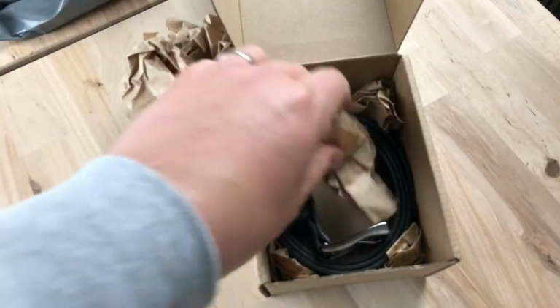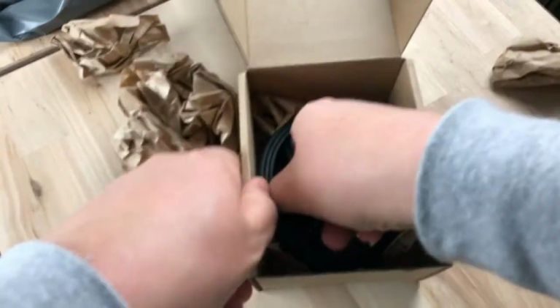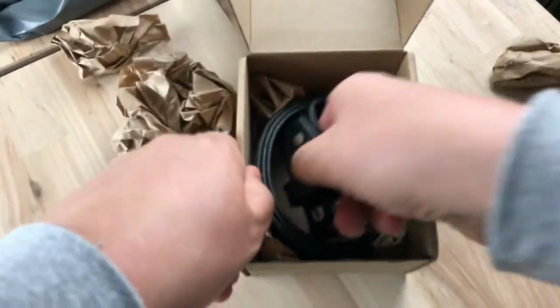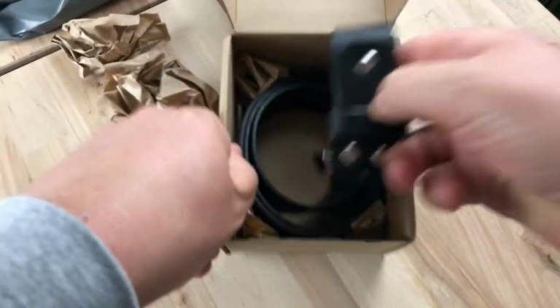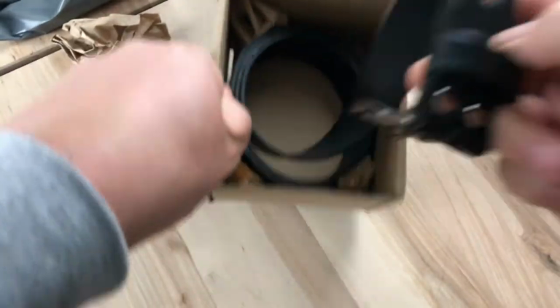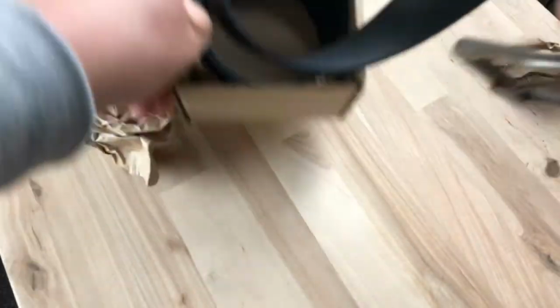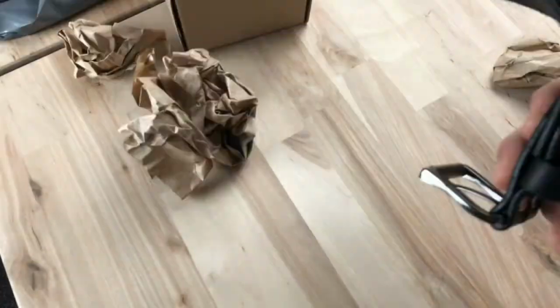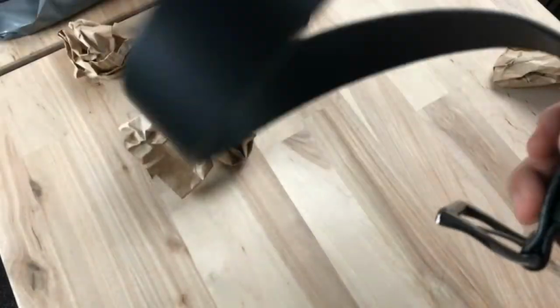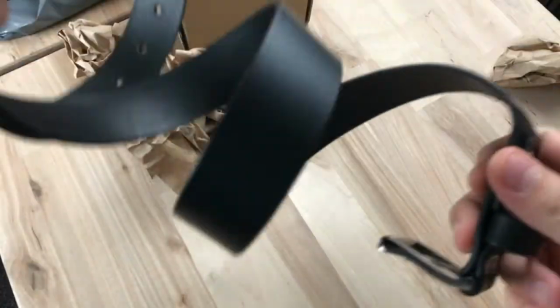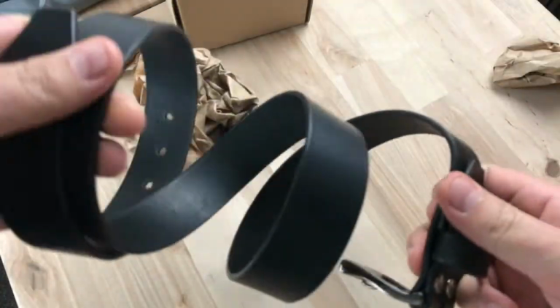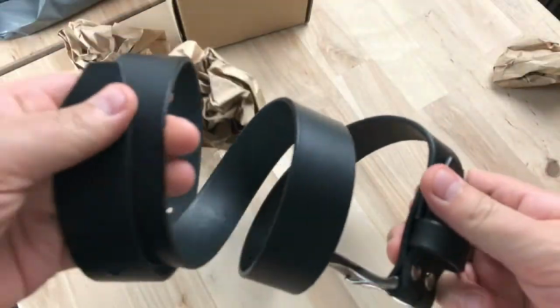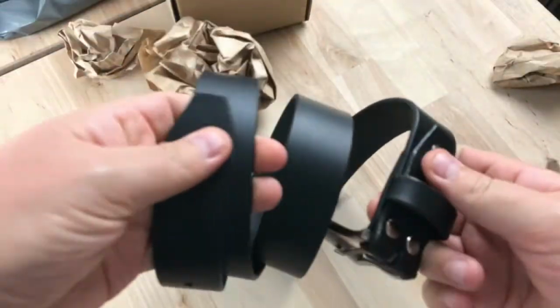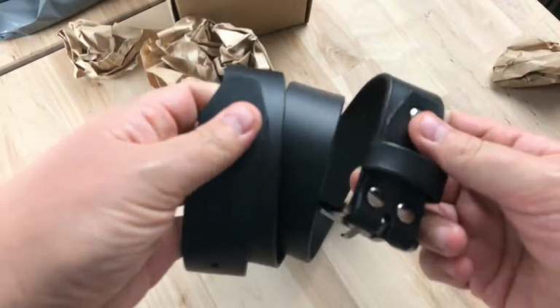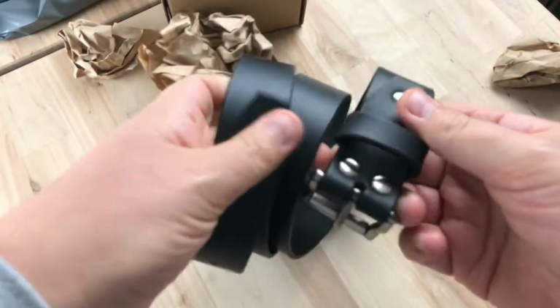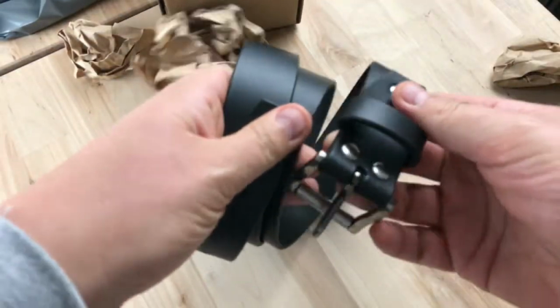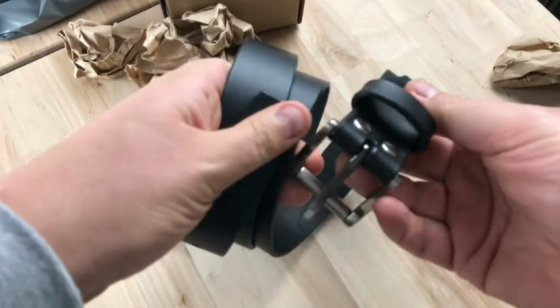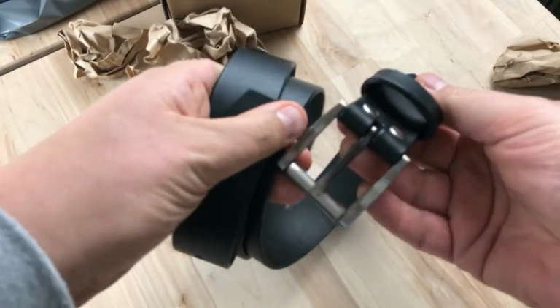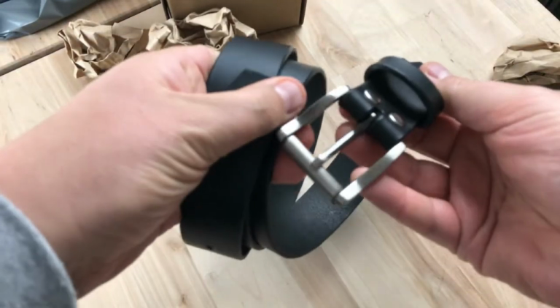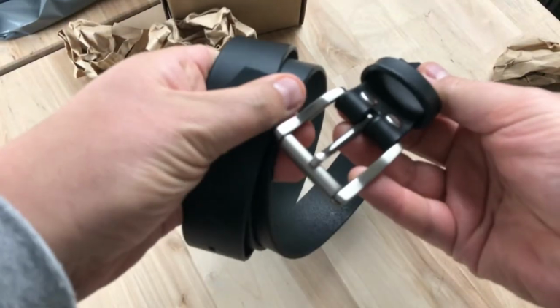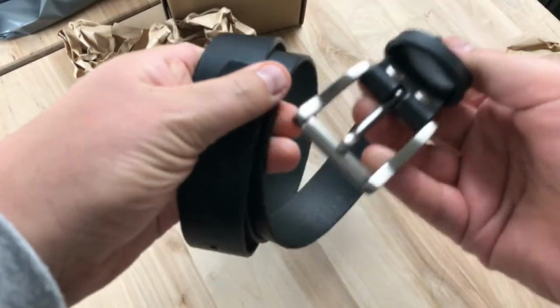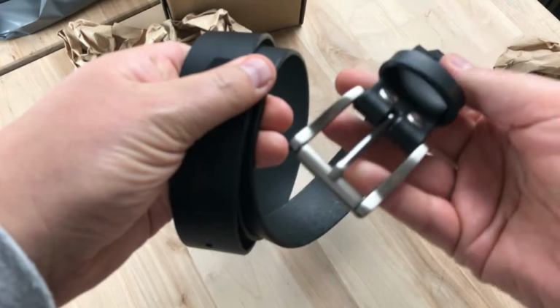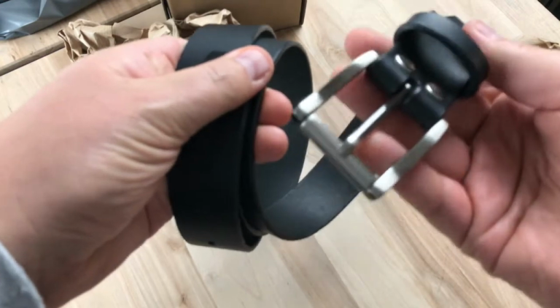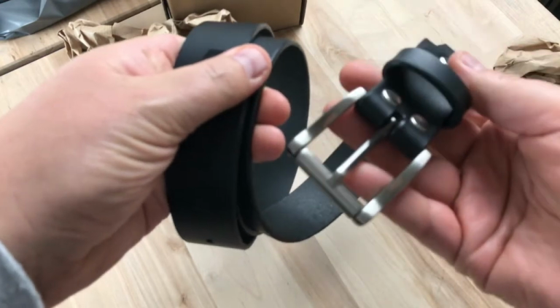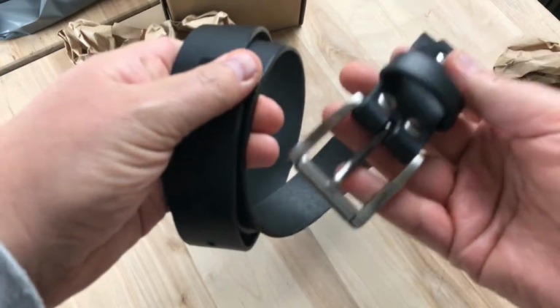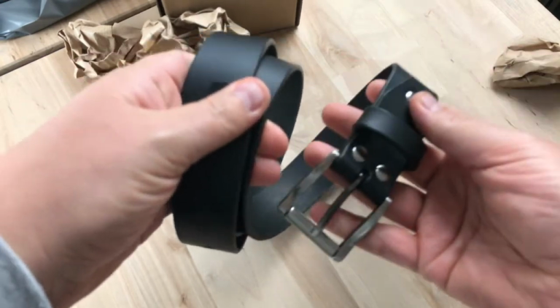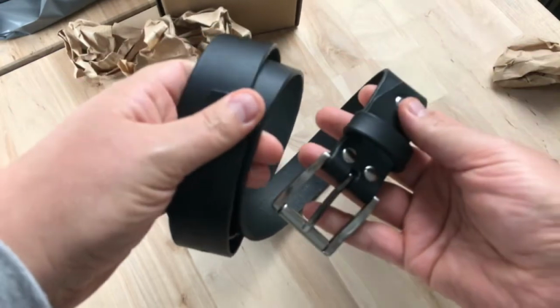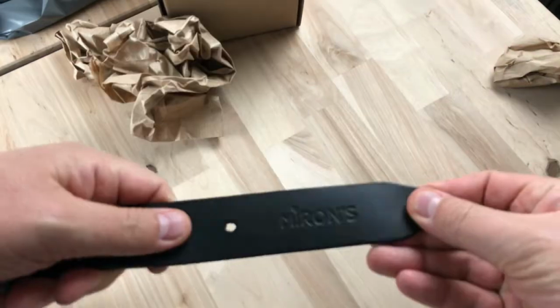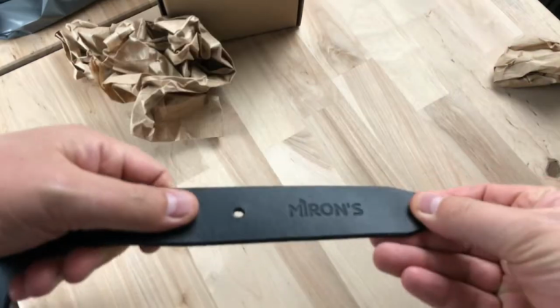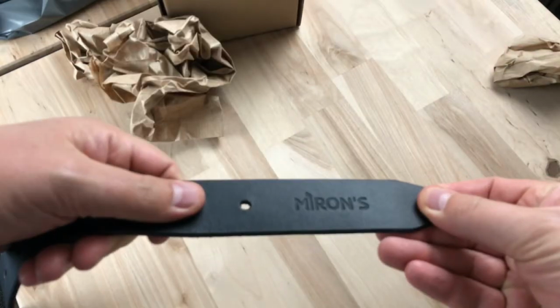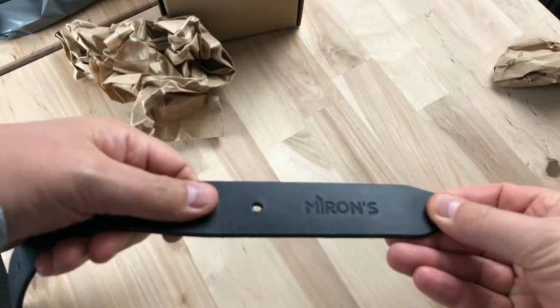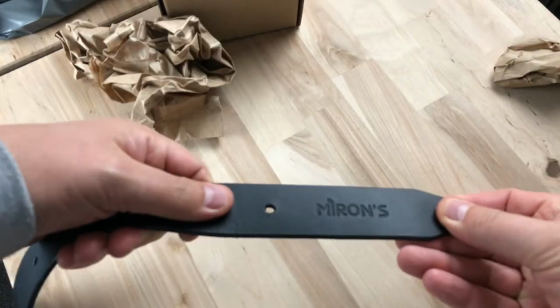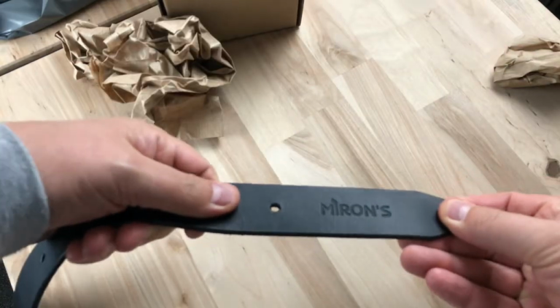The belt feels solid, nice weight, supple leather, and it's all one piece without stitching.